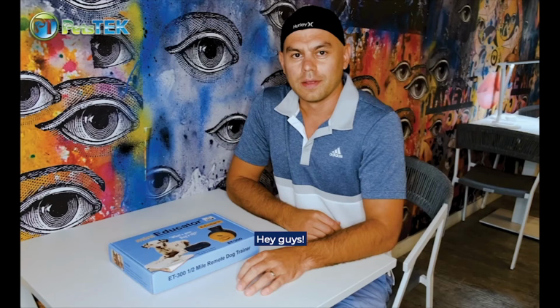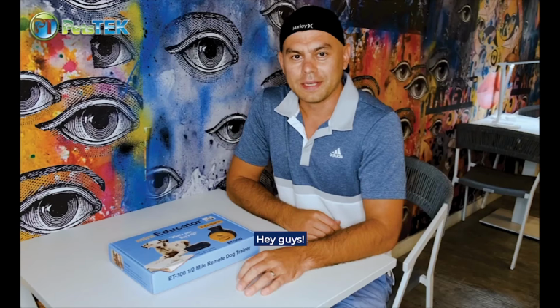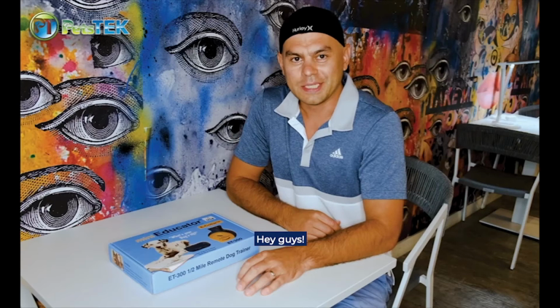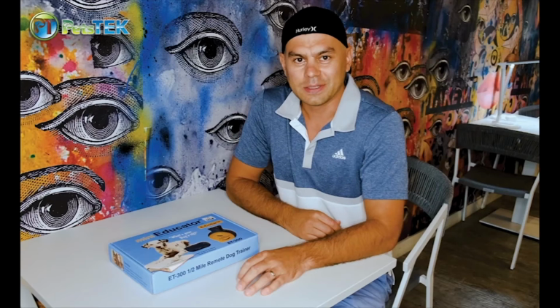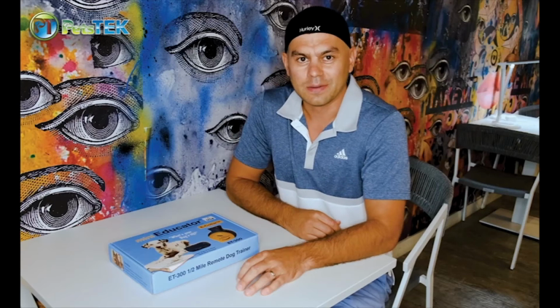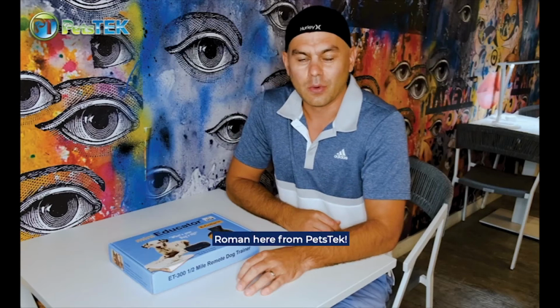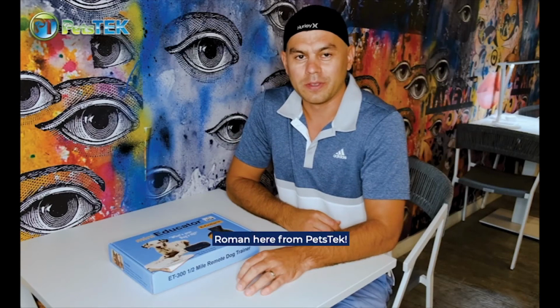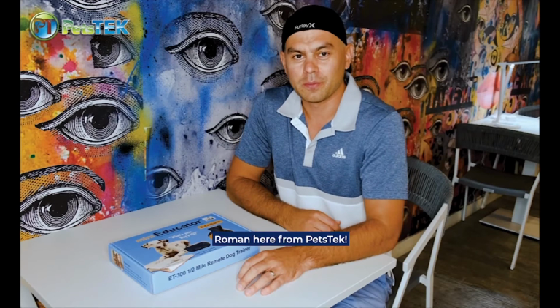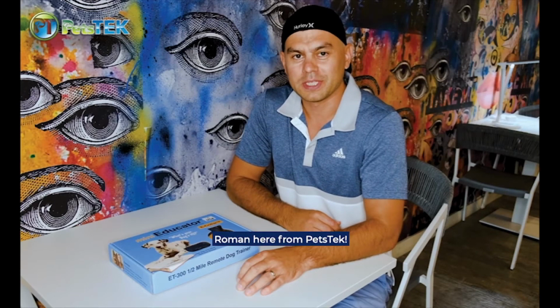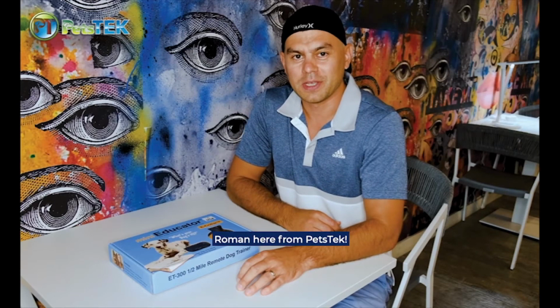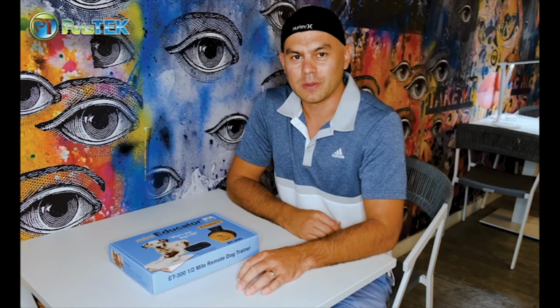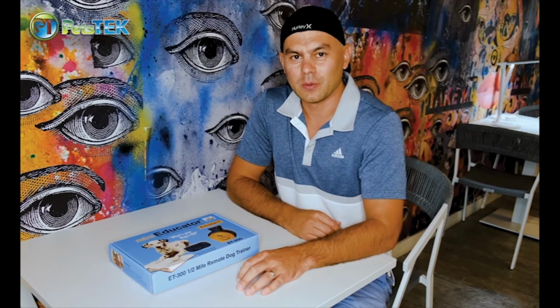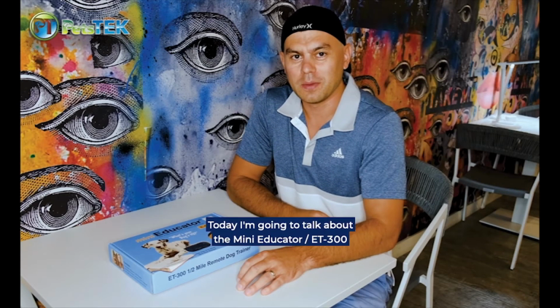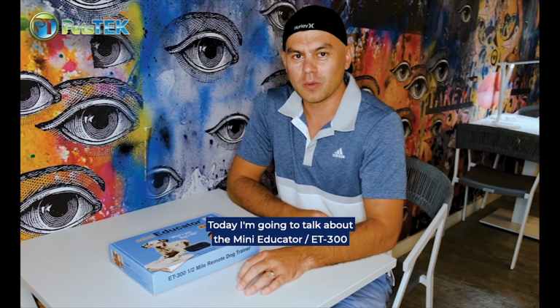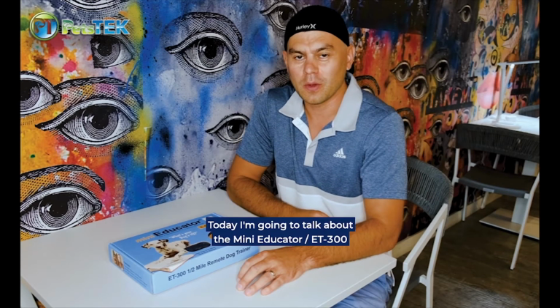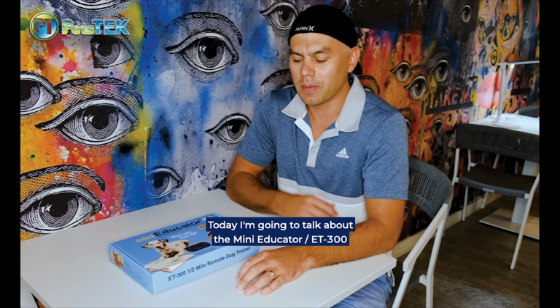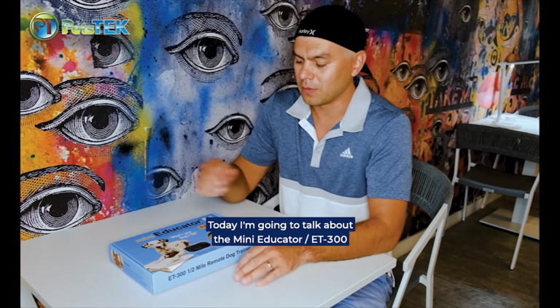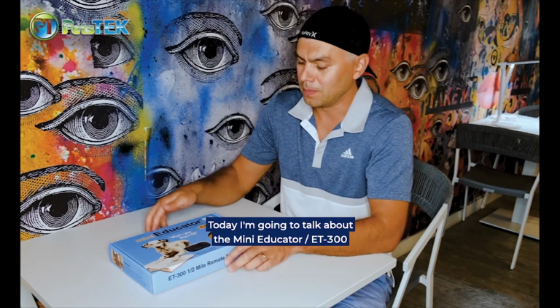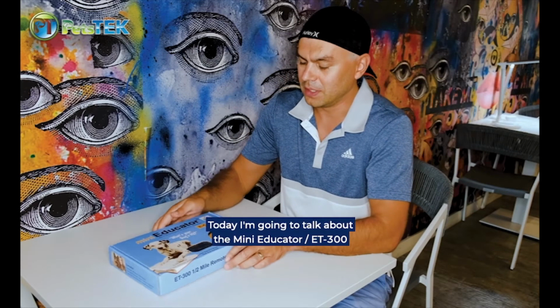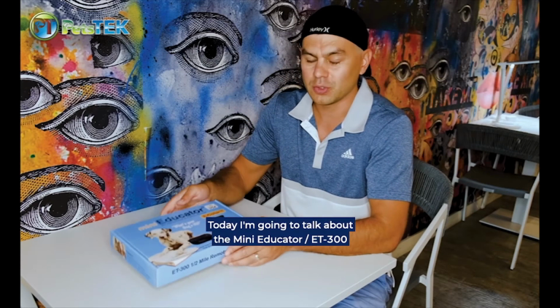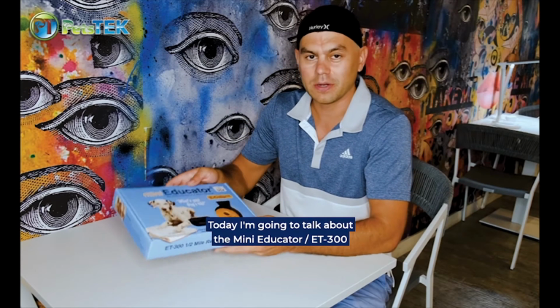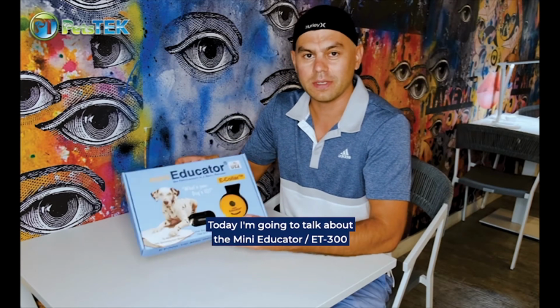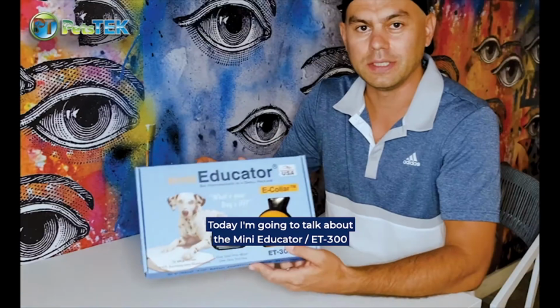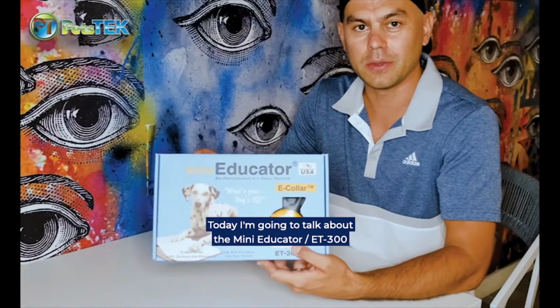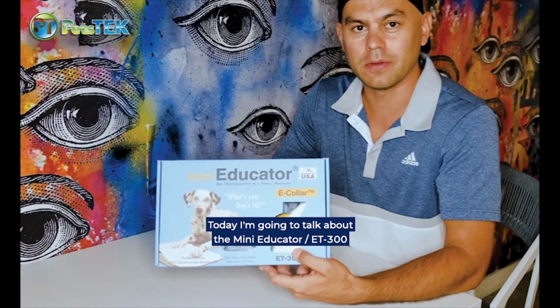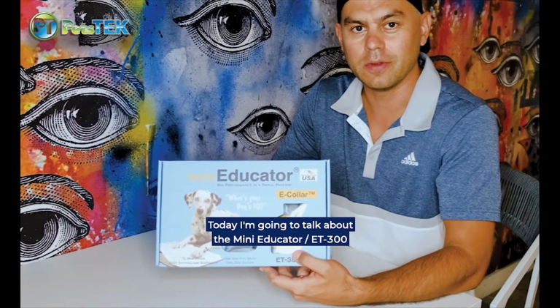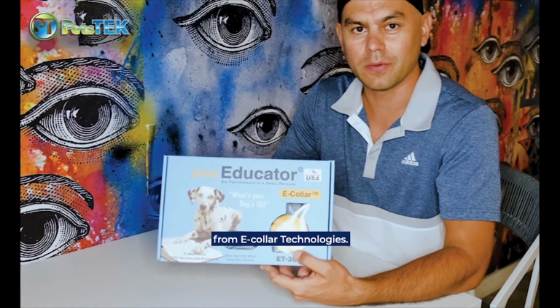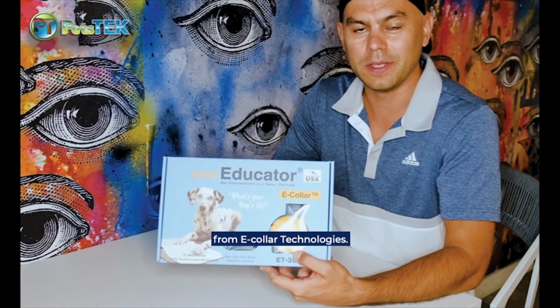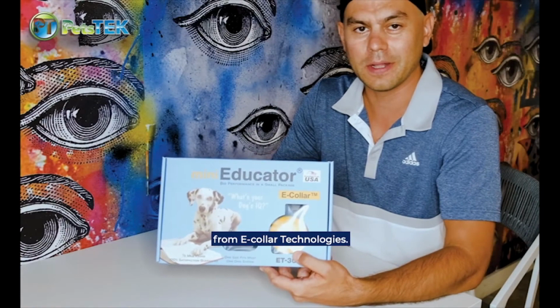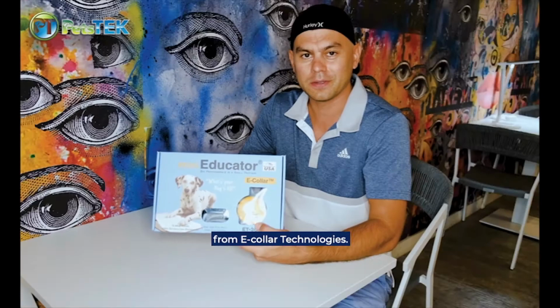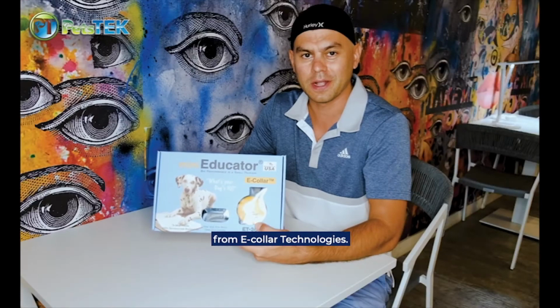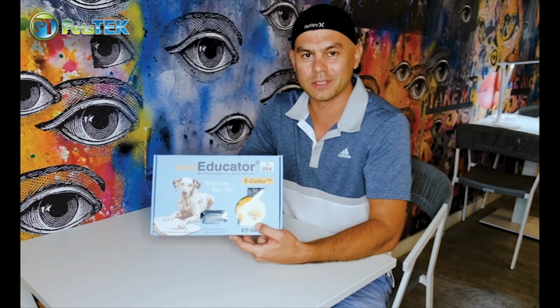Hey guys, Roman here from PetsTech. Today I'm going to talk about the Mini Educator ET-300 from E-Collar Technologies.